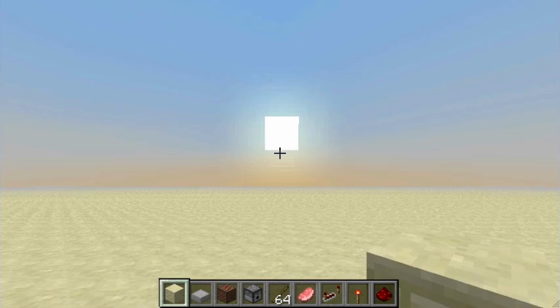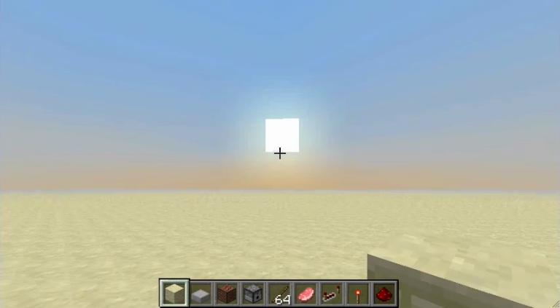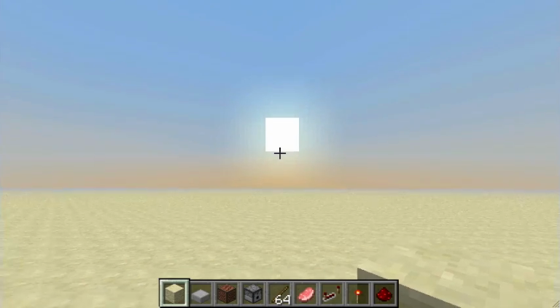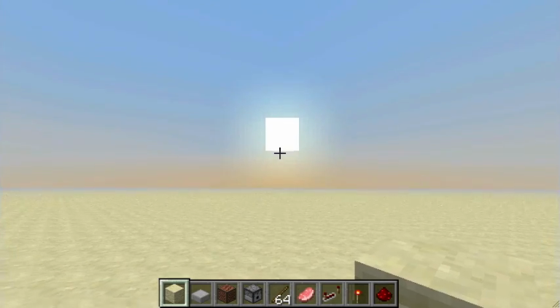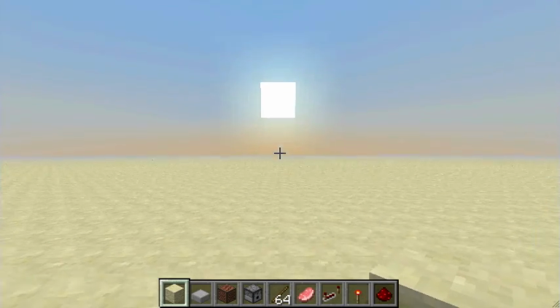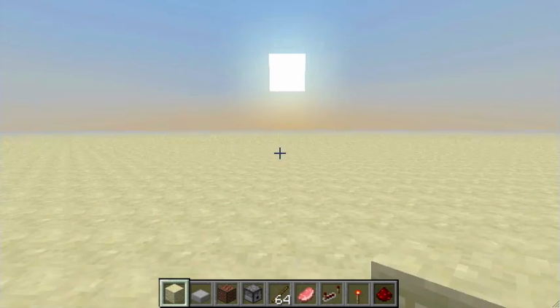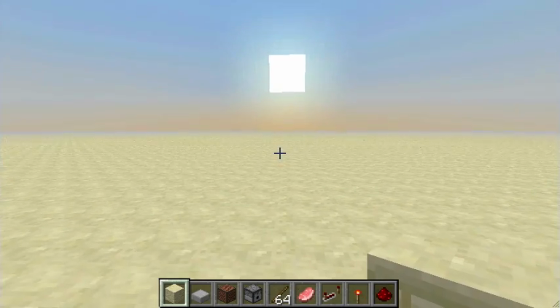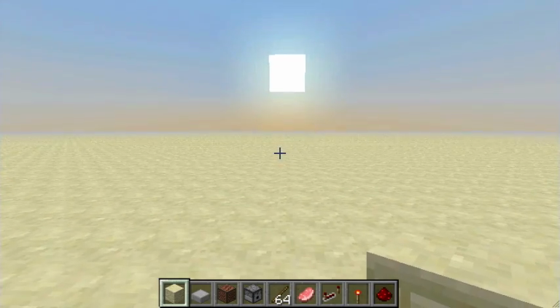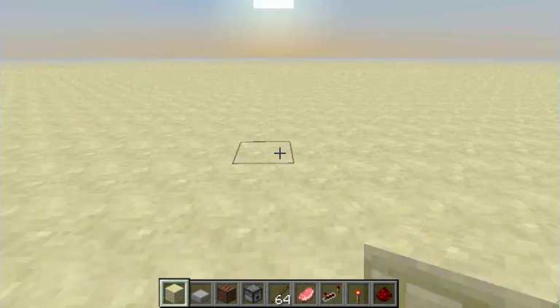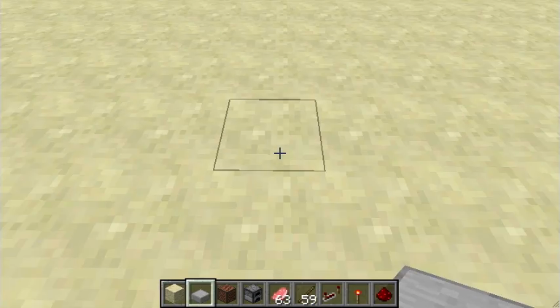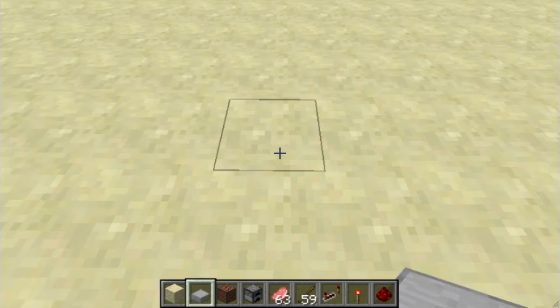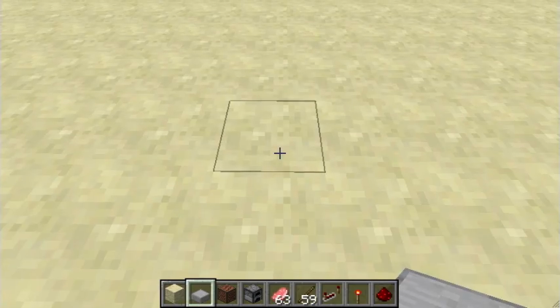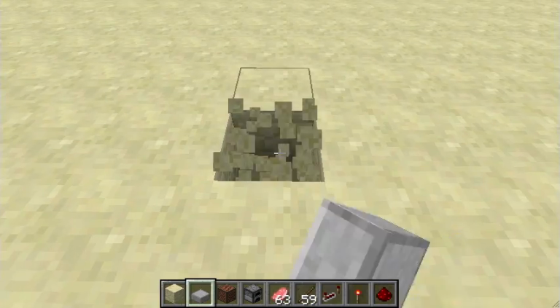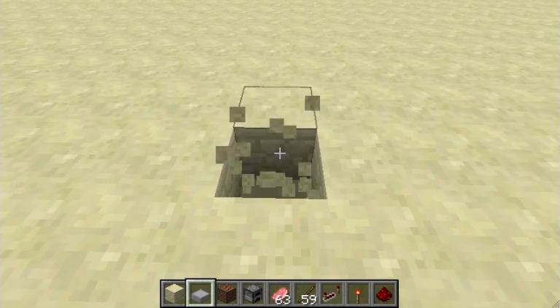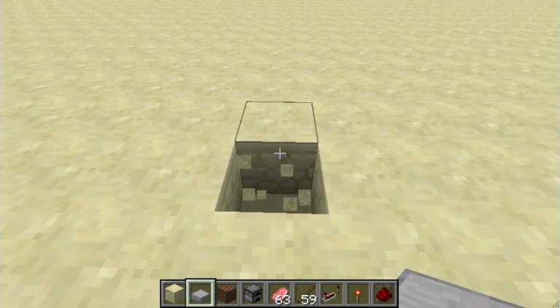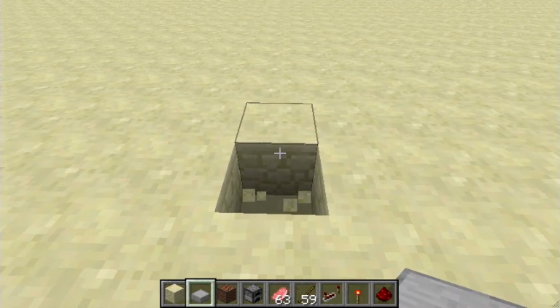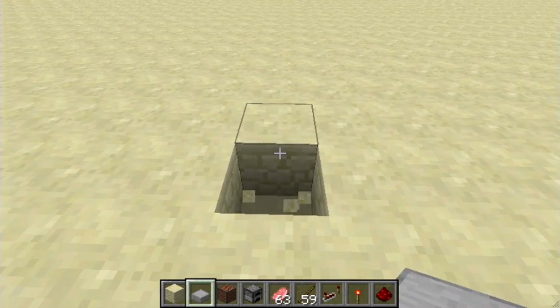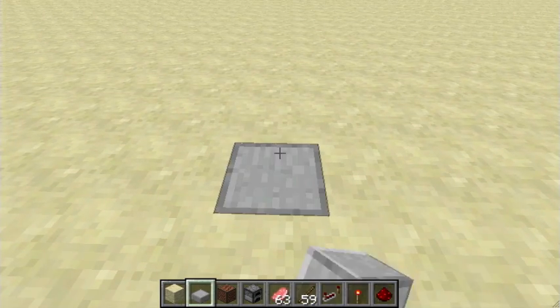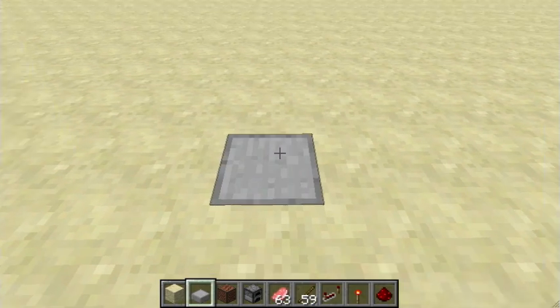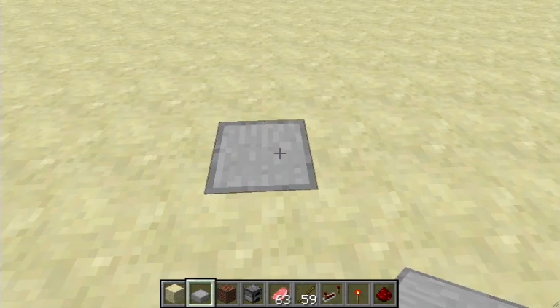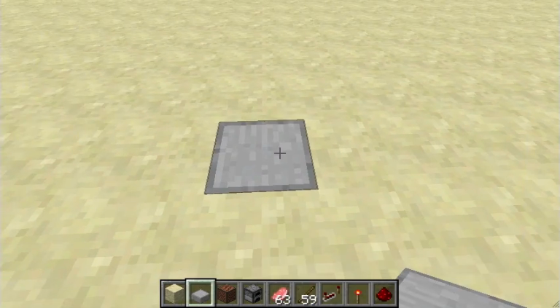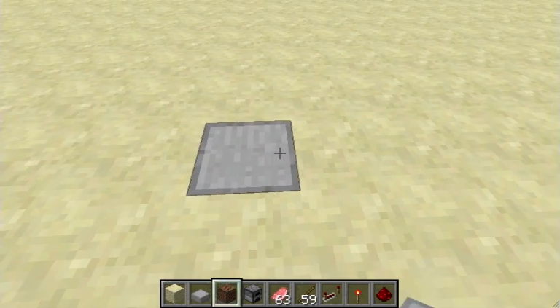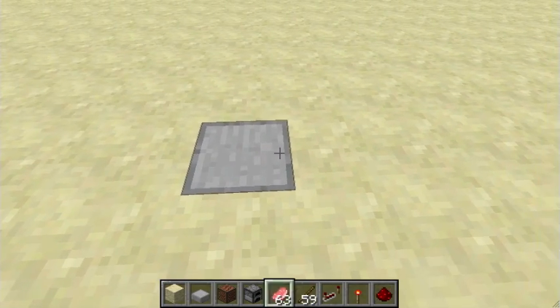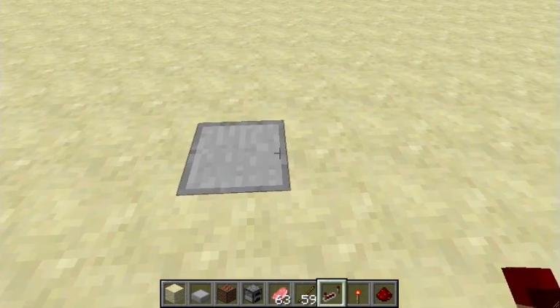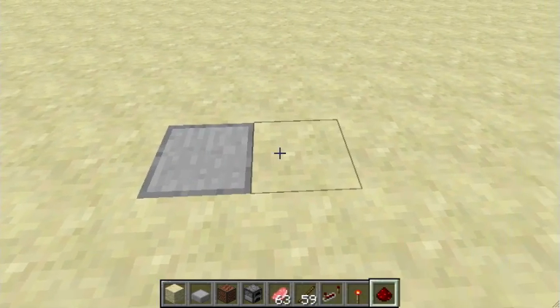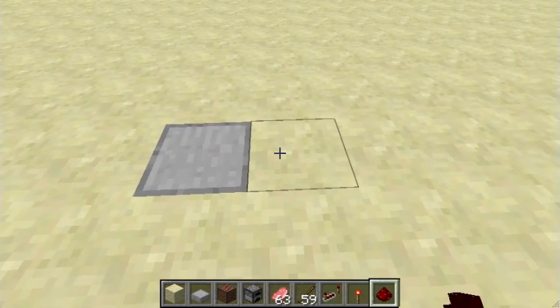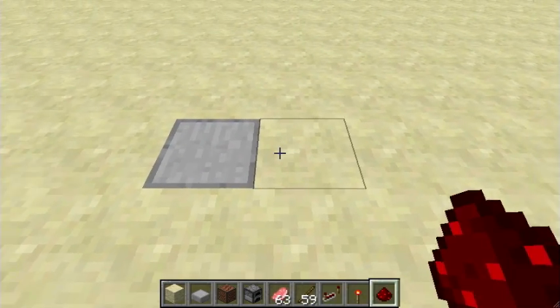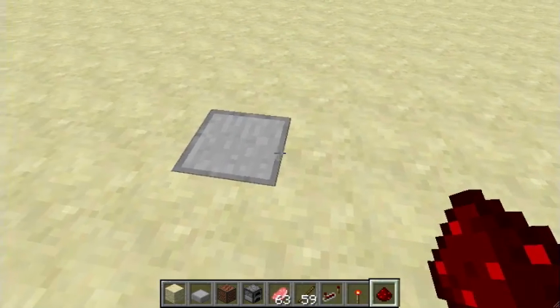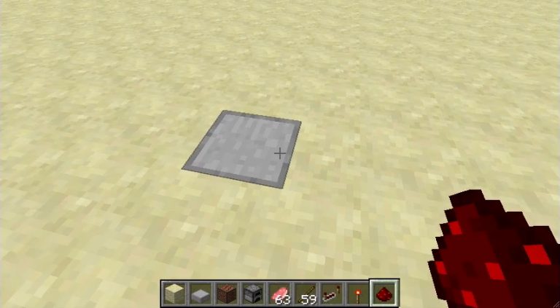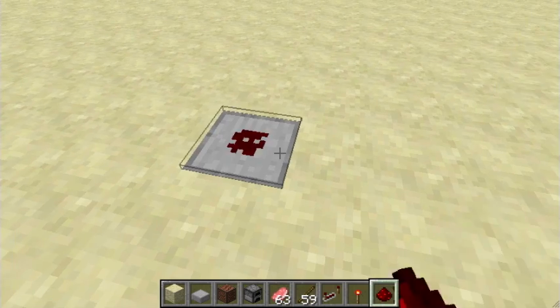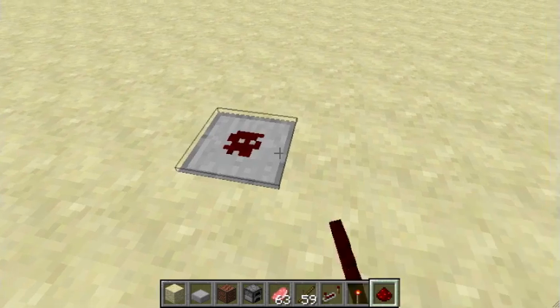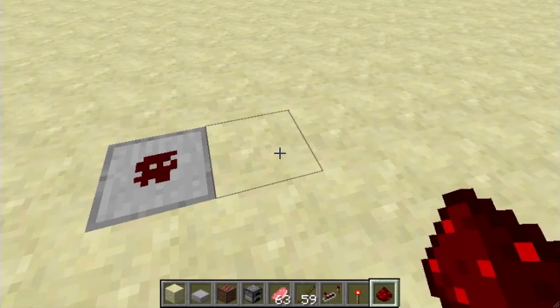Hi guys, today I'm going to show you a BUD switch without a piston — a half block design.